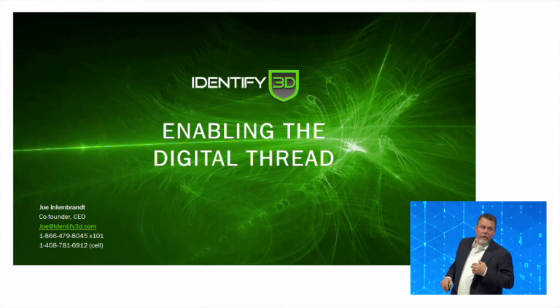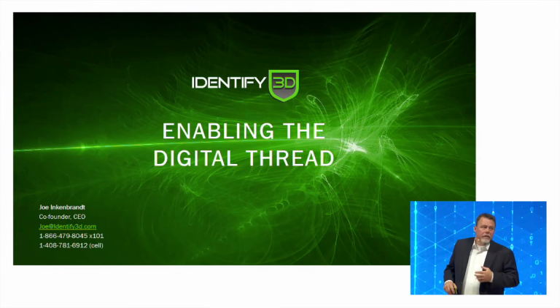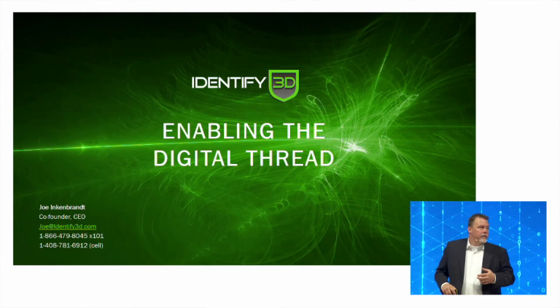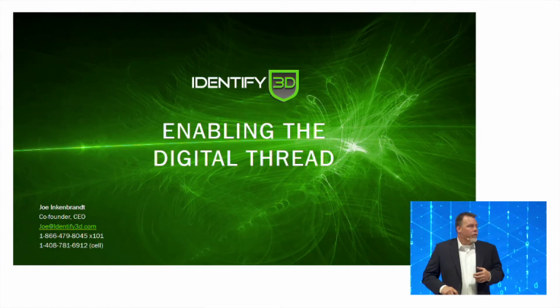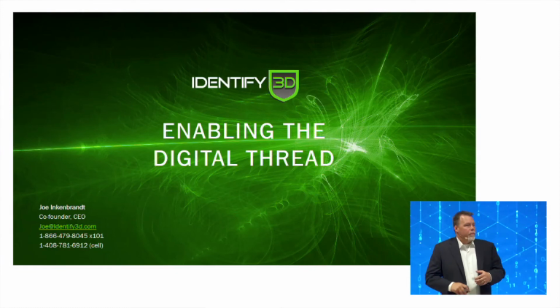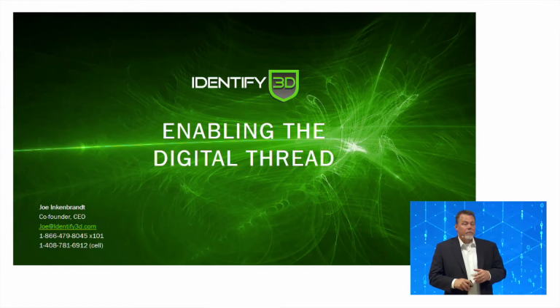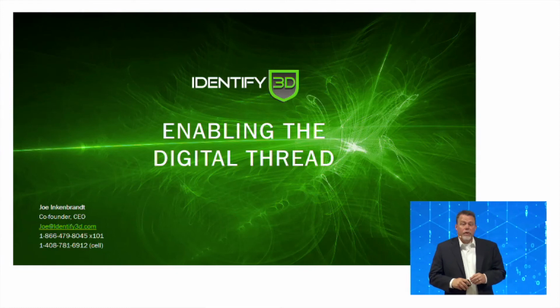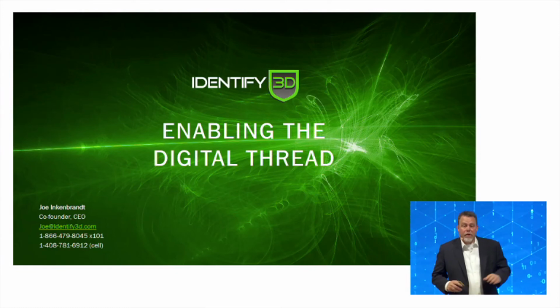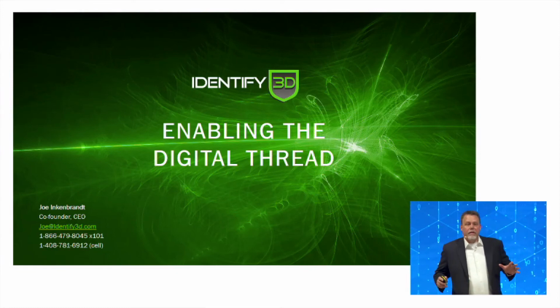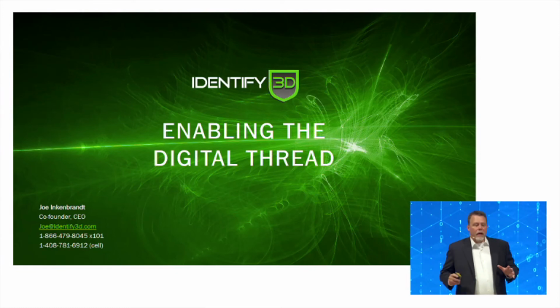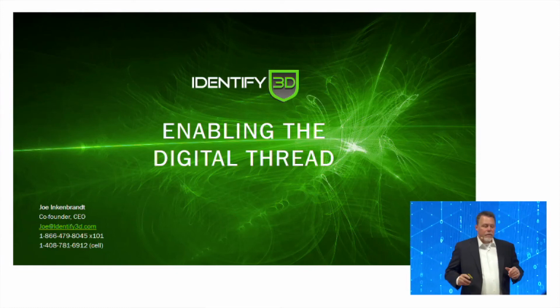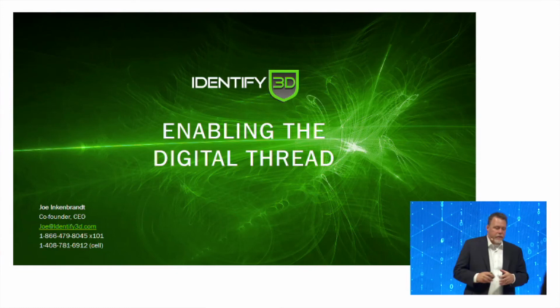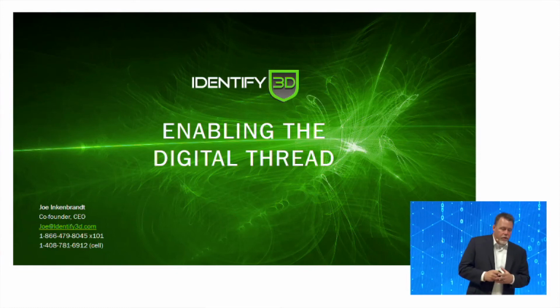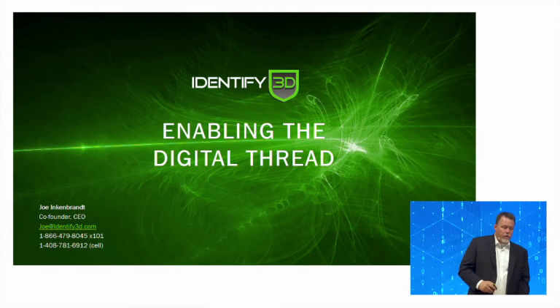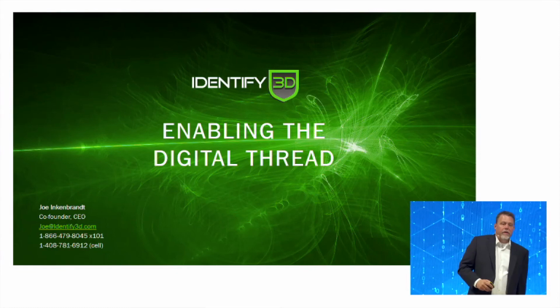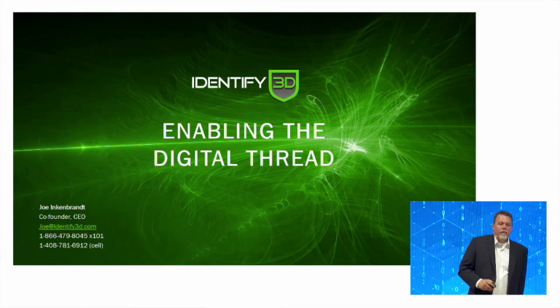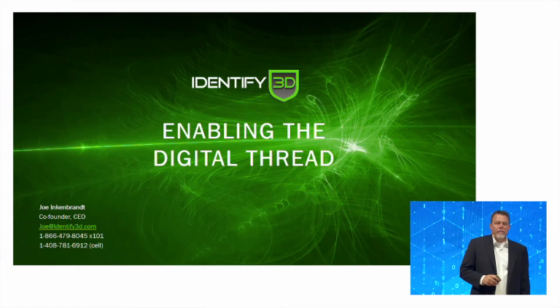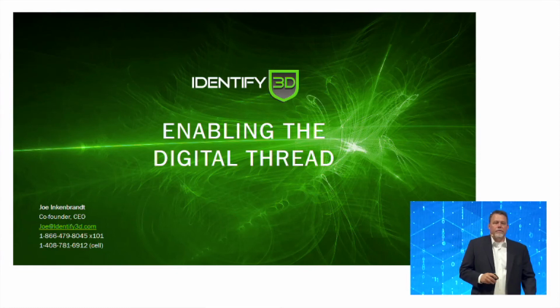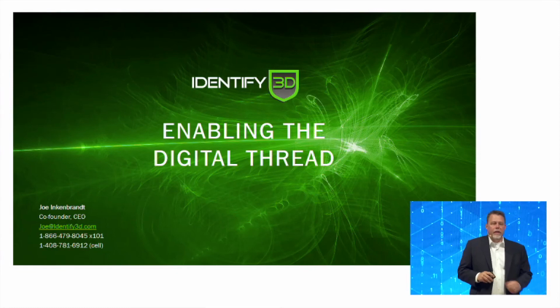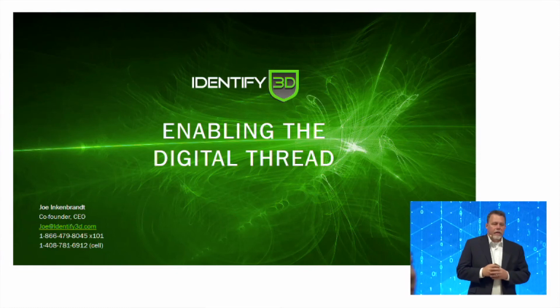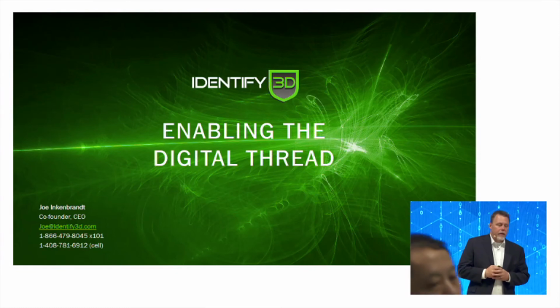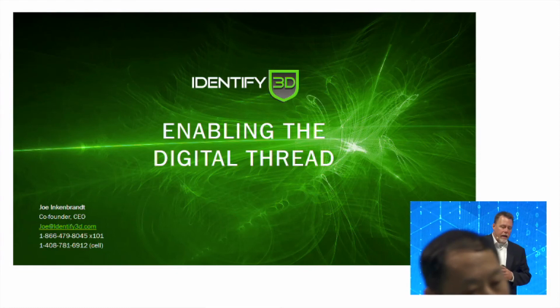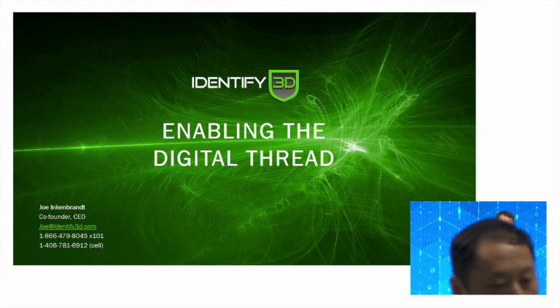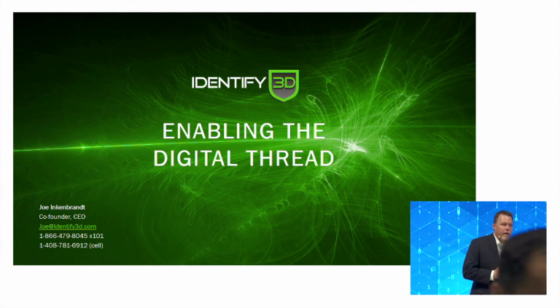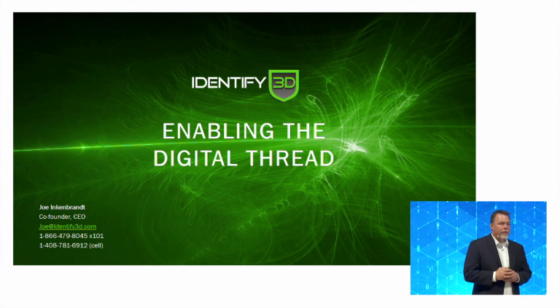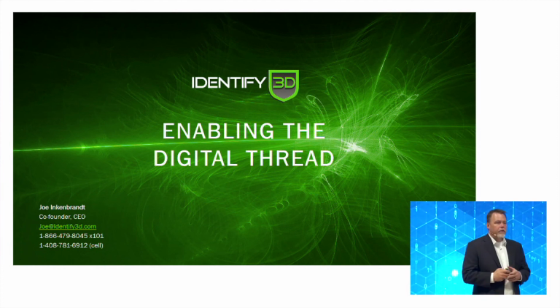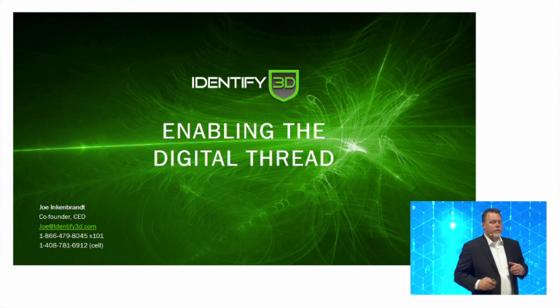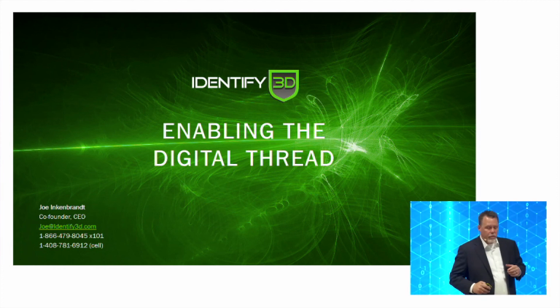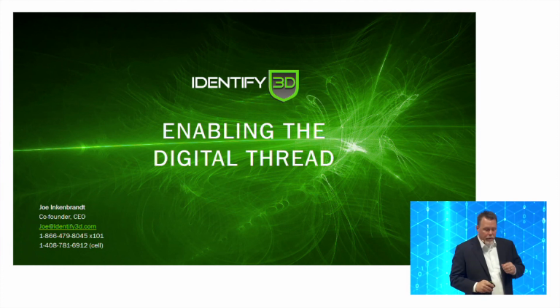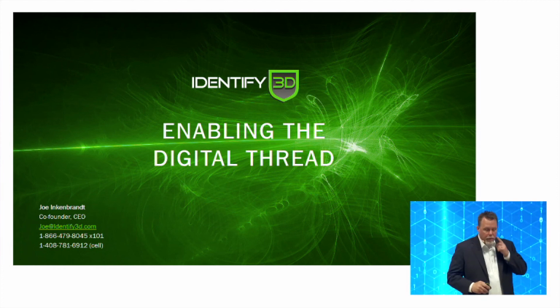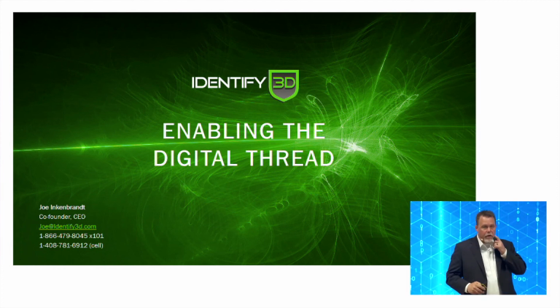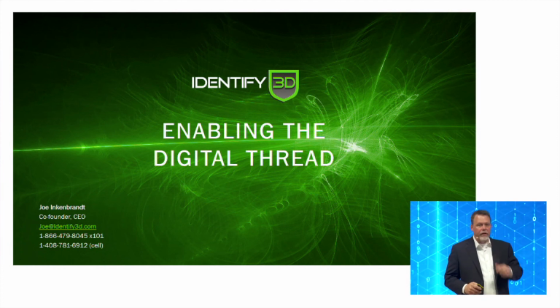My name is Joe Inkebrandt. I'm the CEO and co-founder of Identify3D, and I'm here to talk to you a little bit about what we're working on.